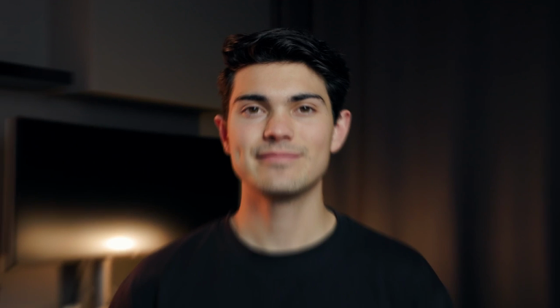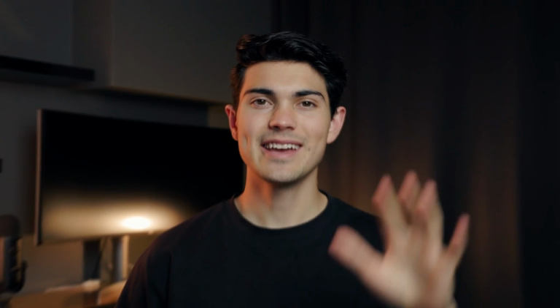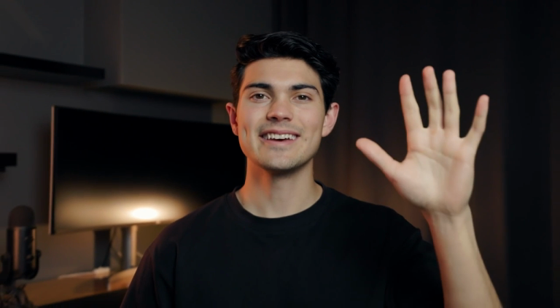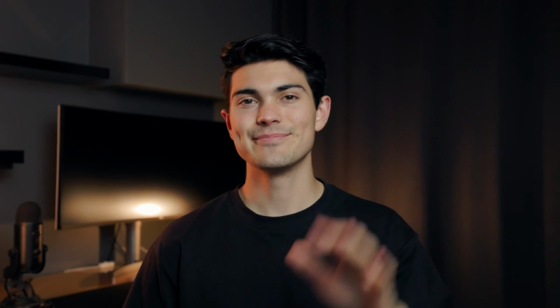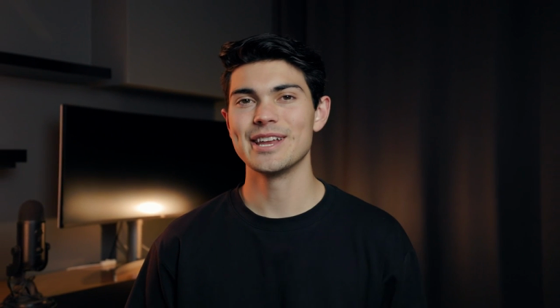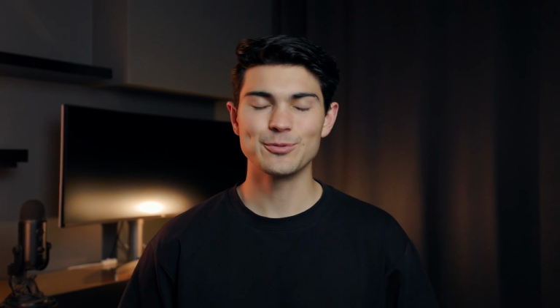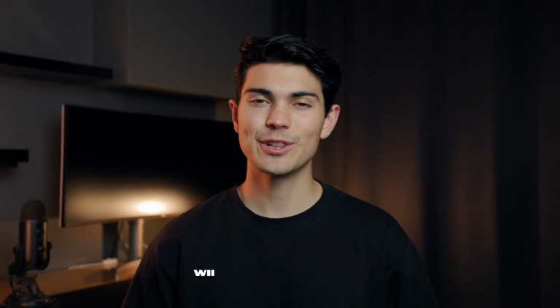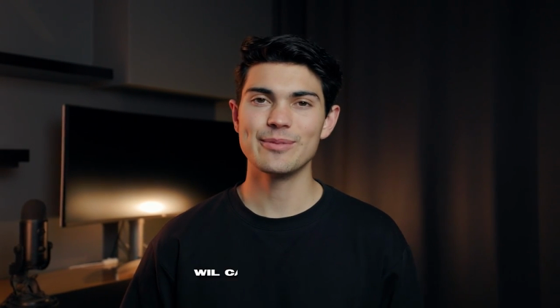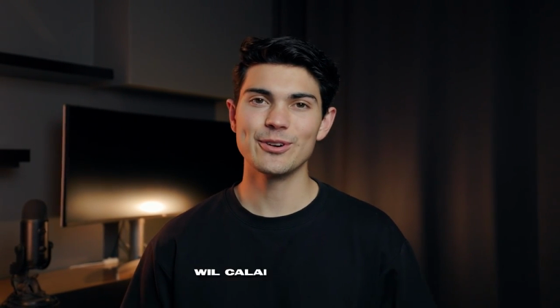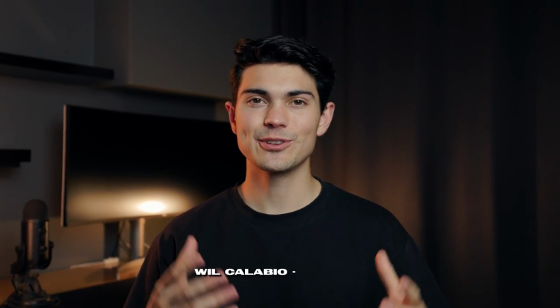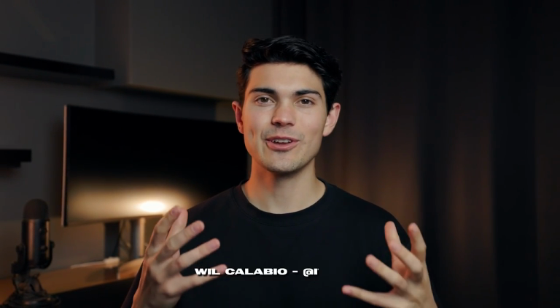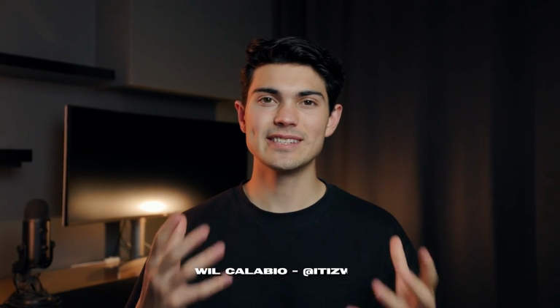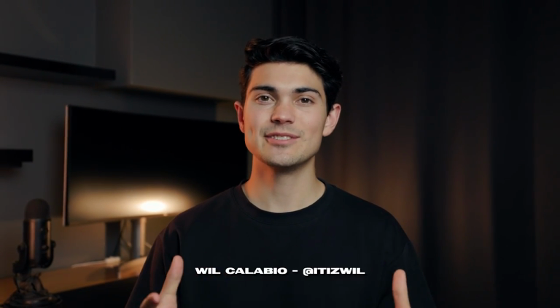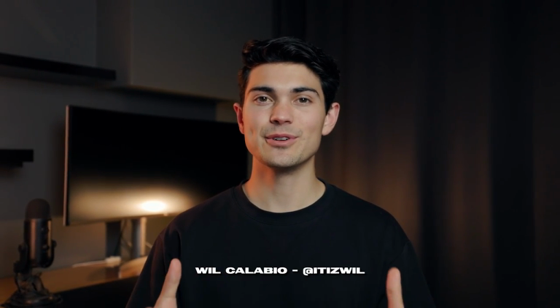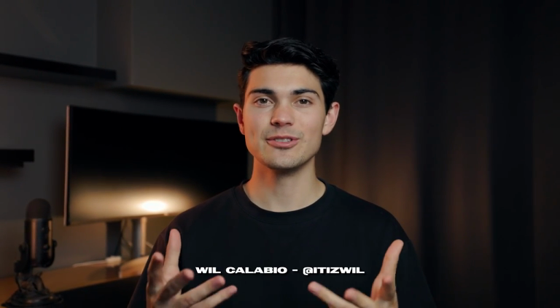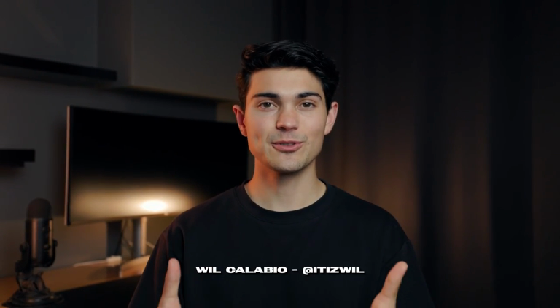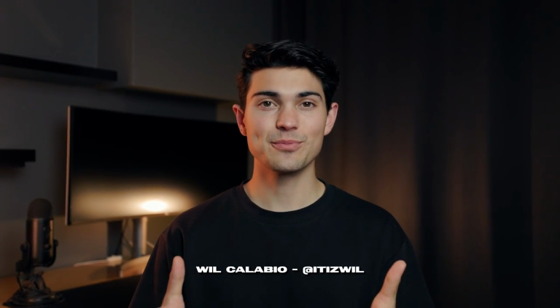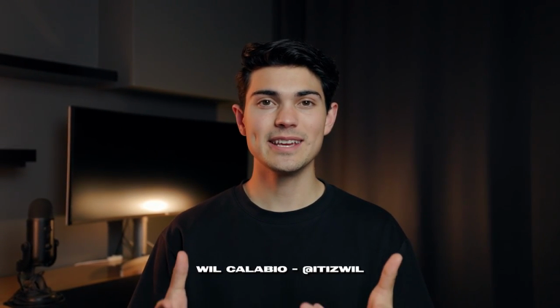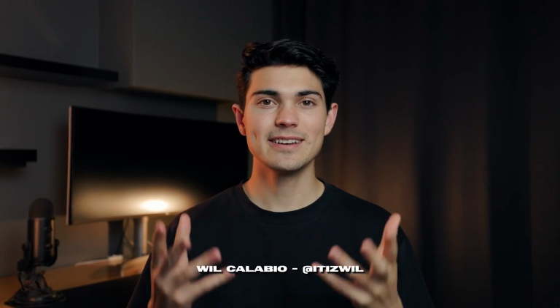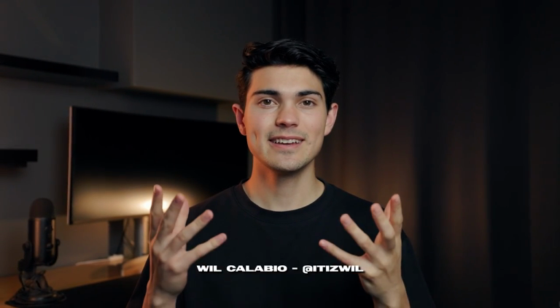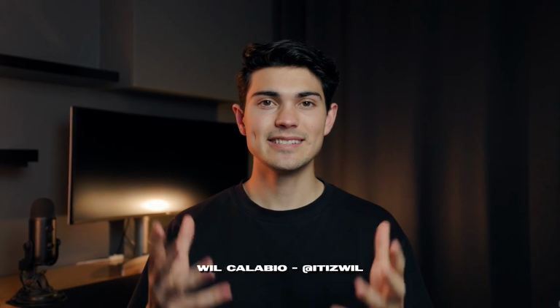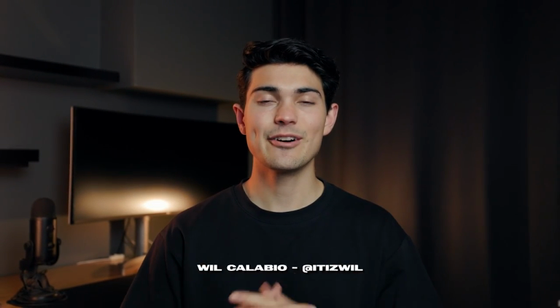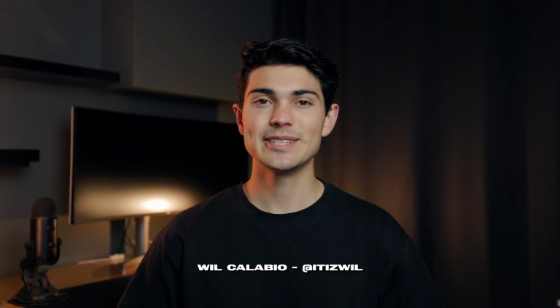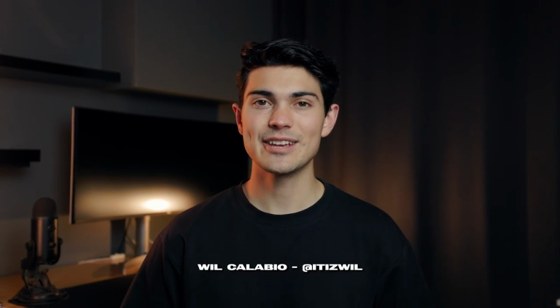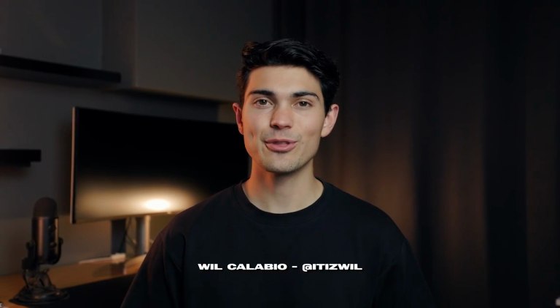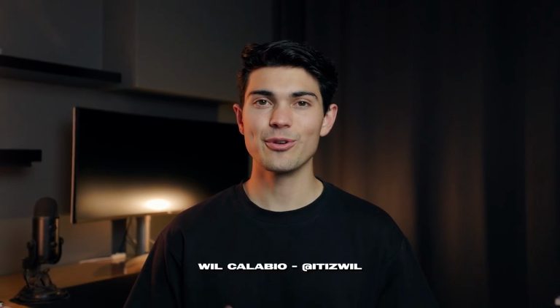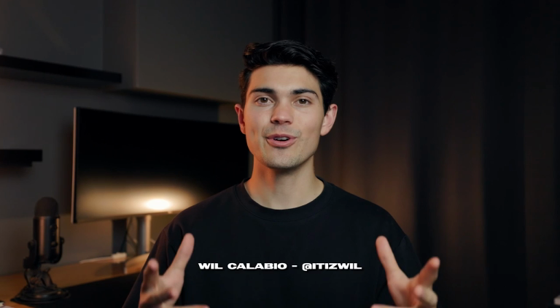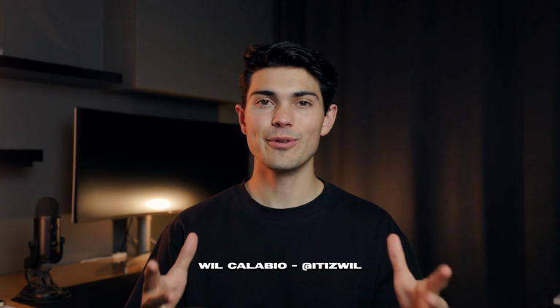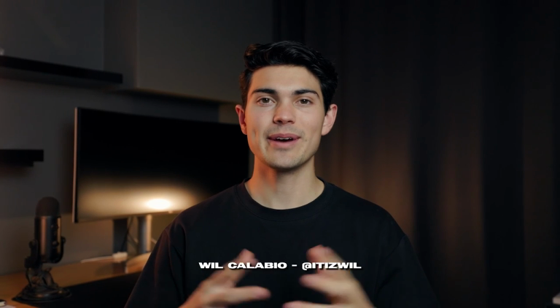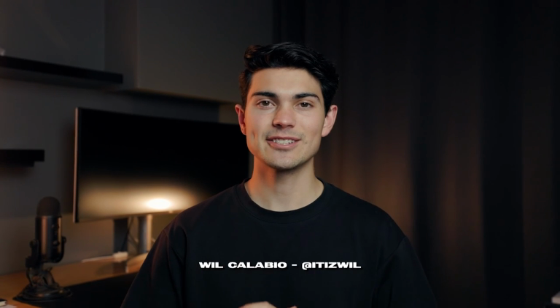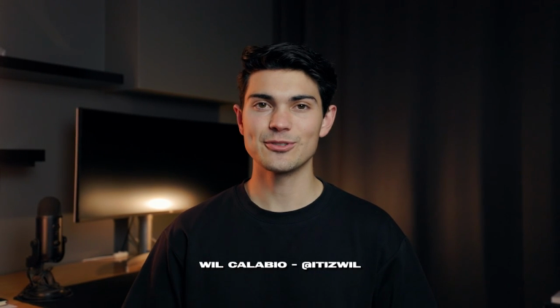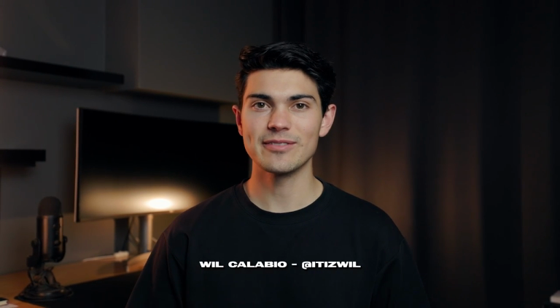Hey there, my name is Will Colabio, also known as ItIsWill on social media, and today I'll be taking you through what I pack to go travelling.